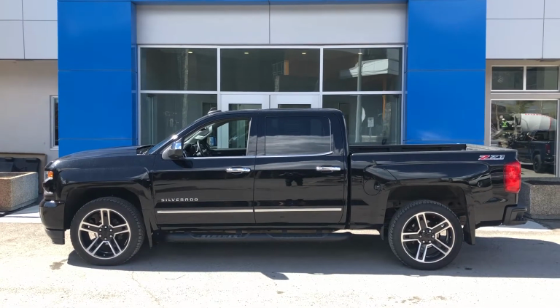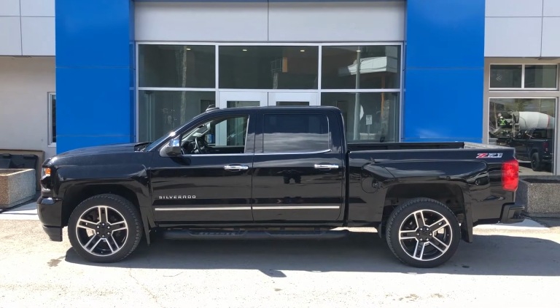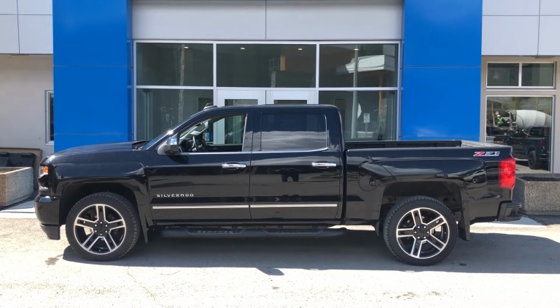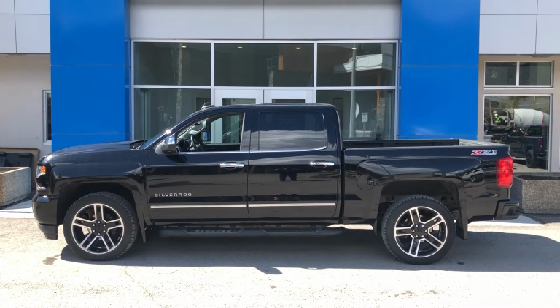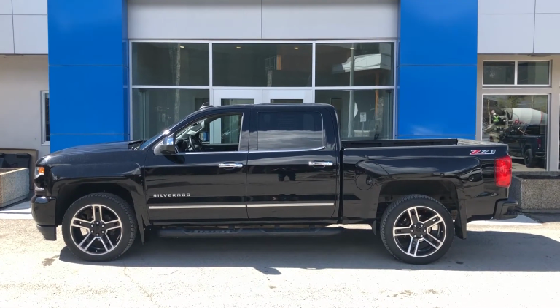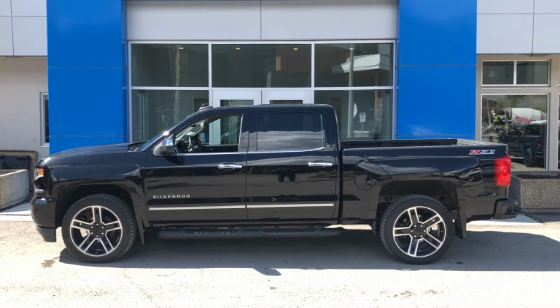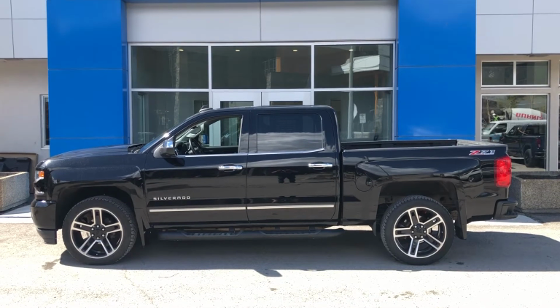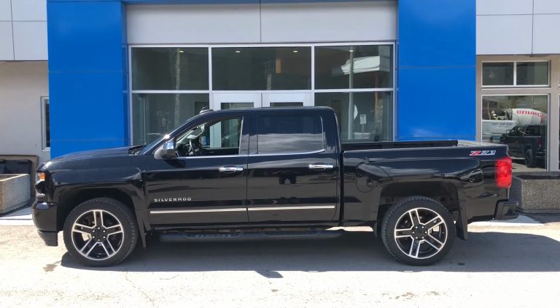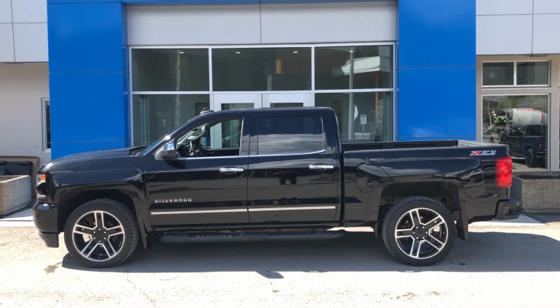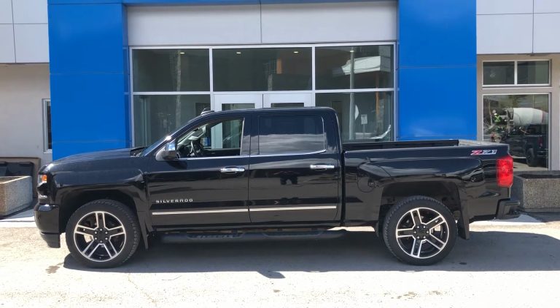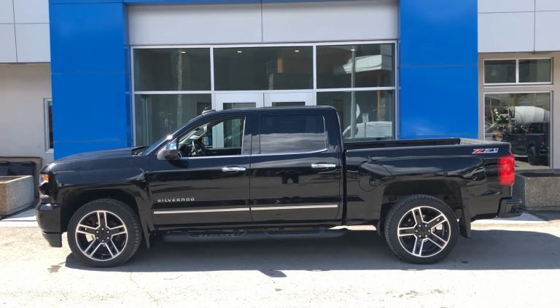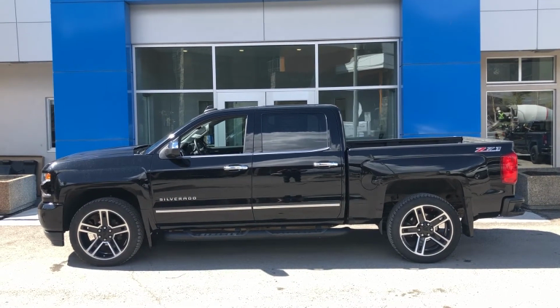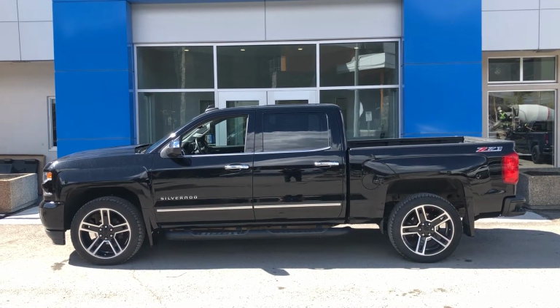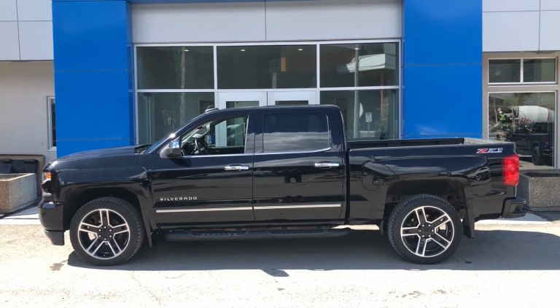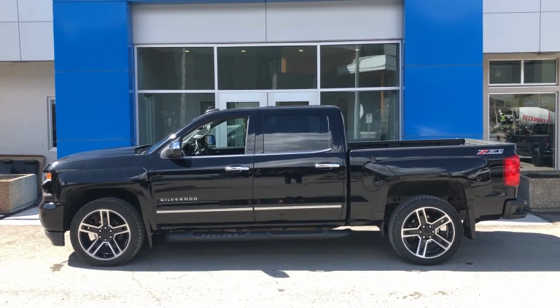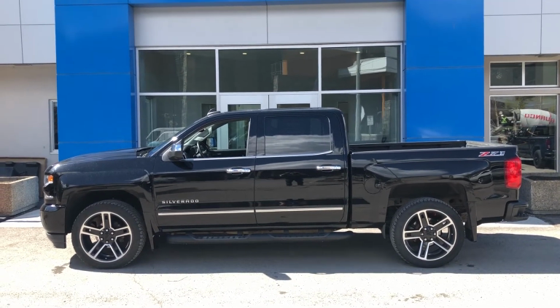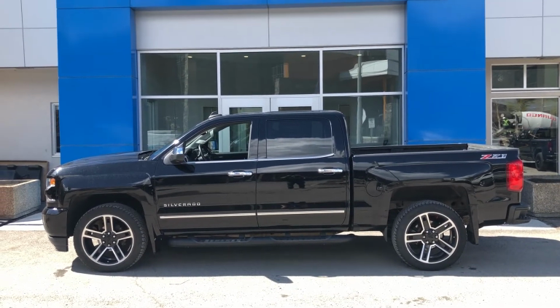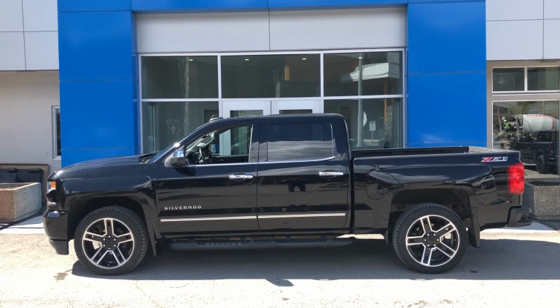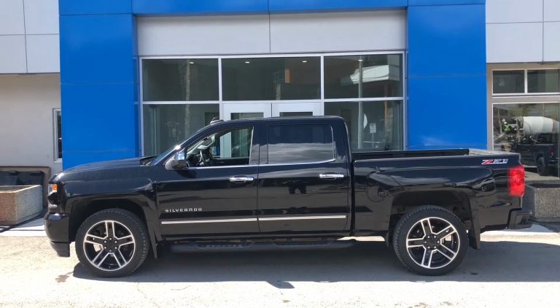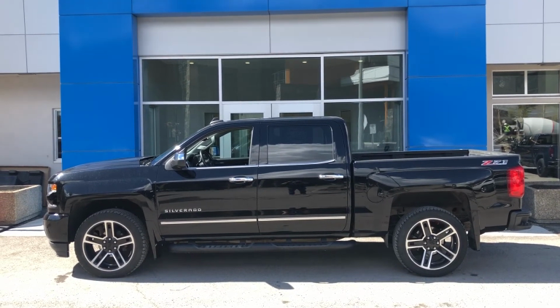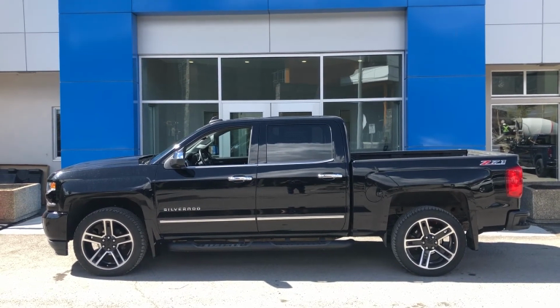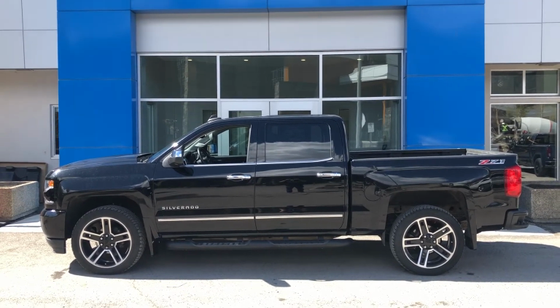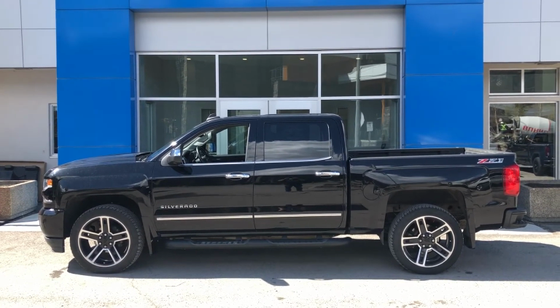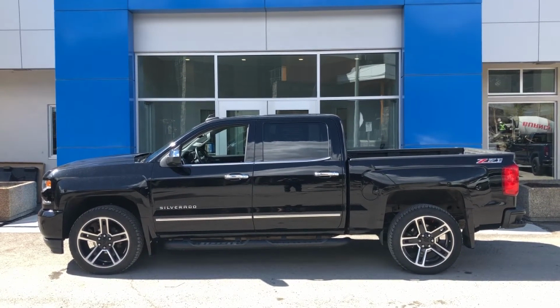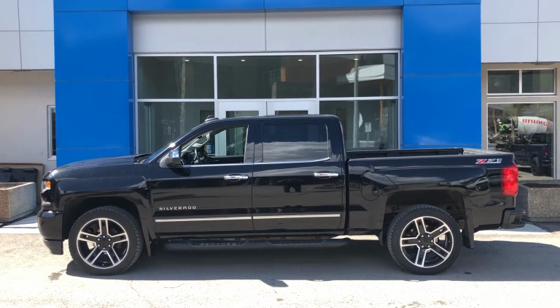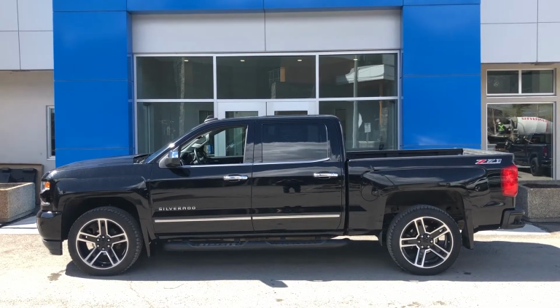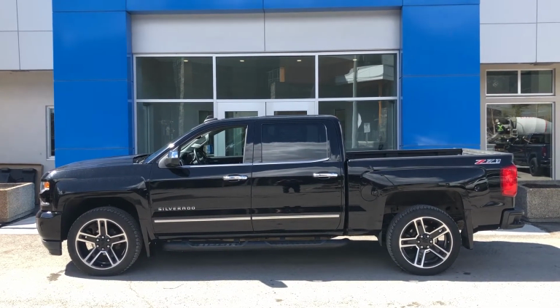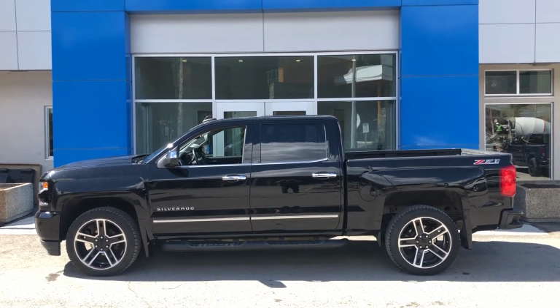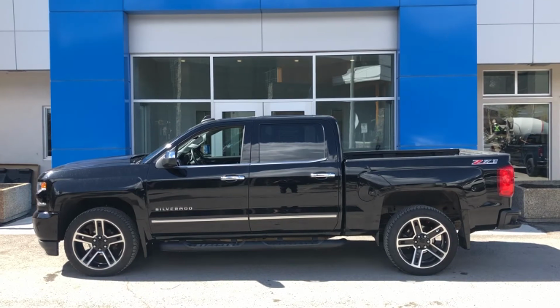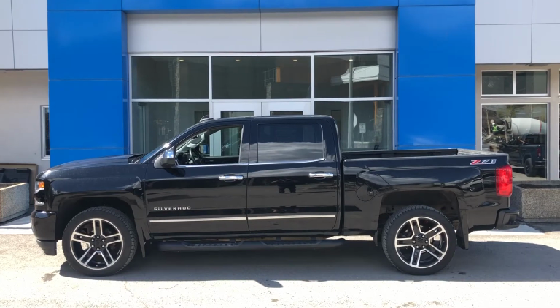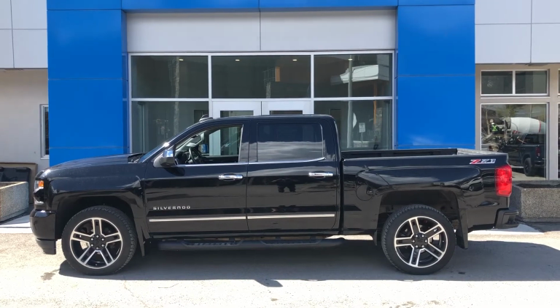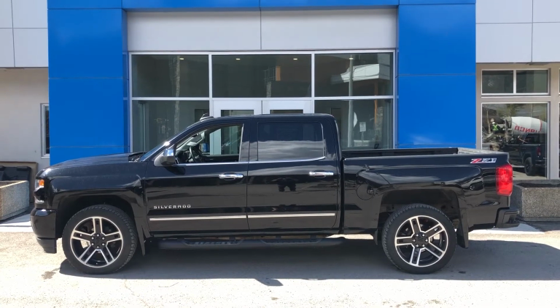This 2017 LTZ has a 6.2L engine paired with an 8-speed automatic transmission.